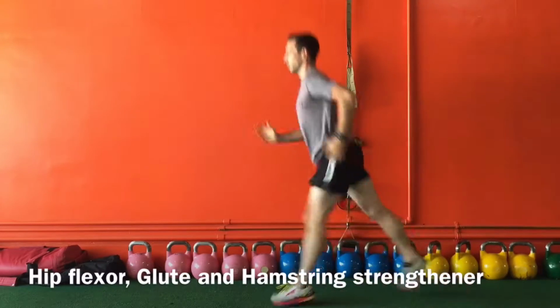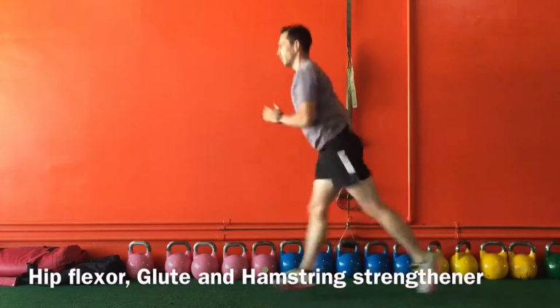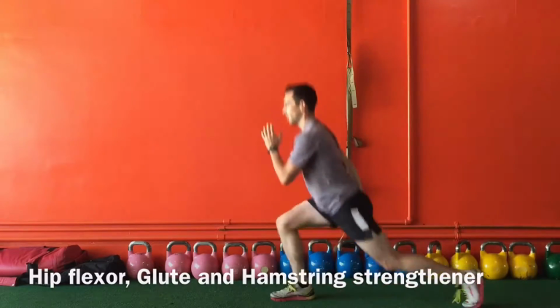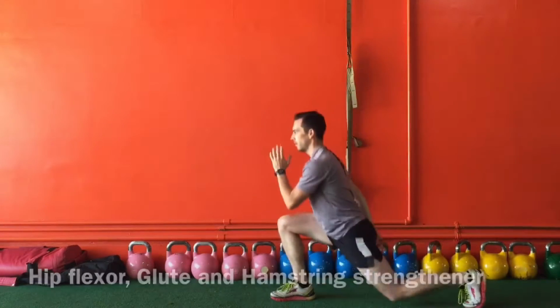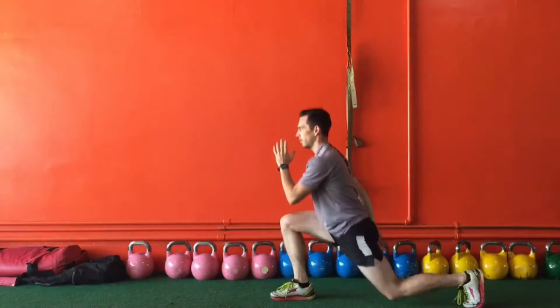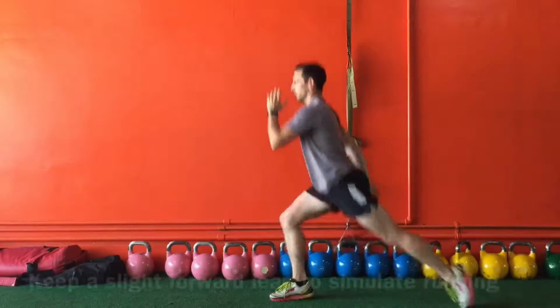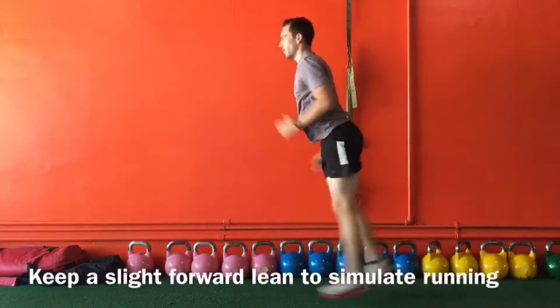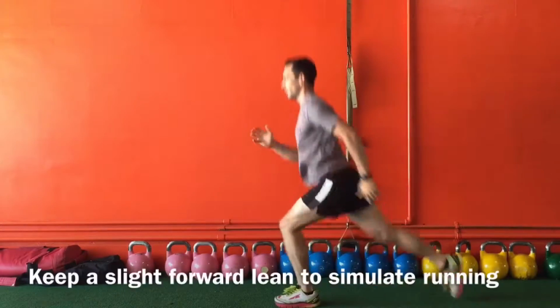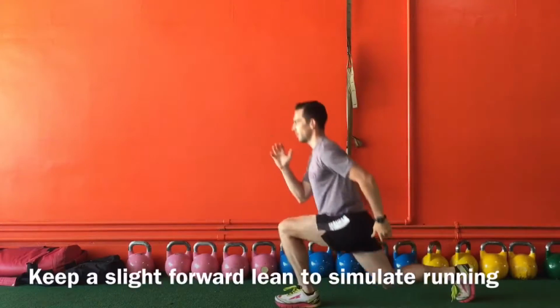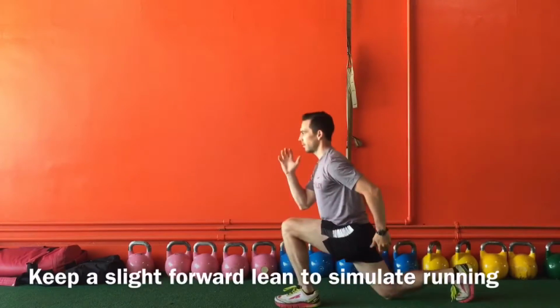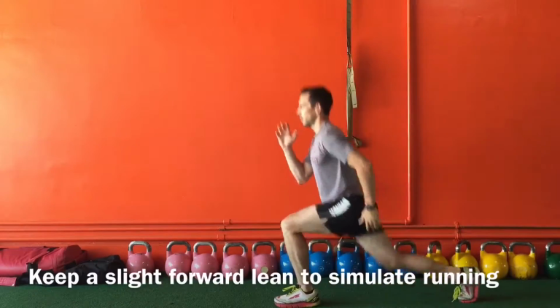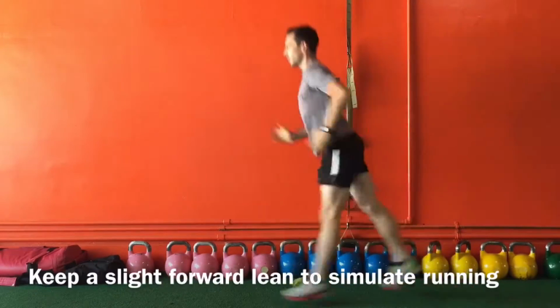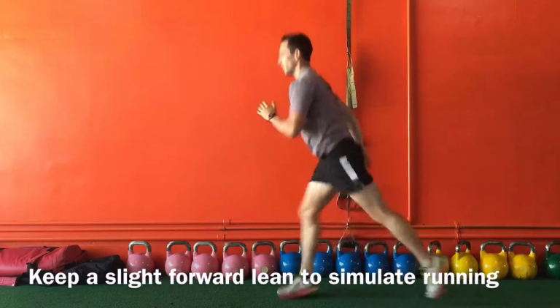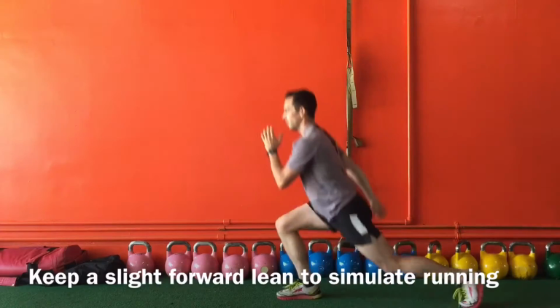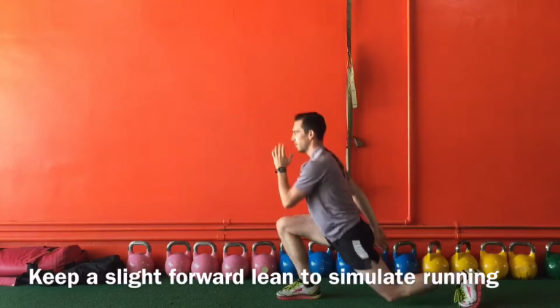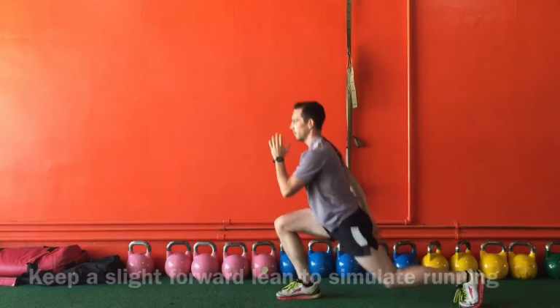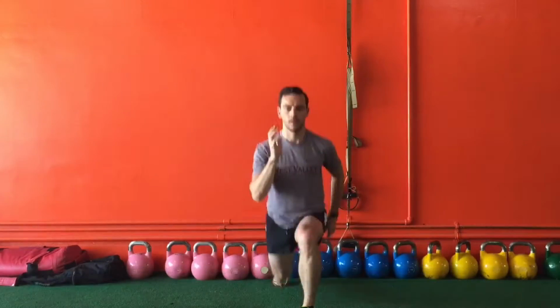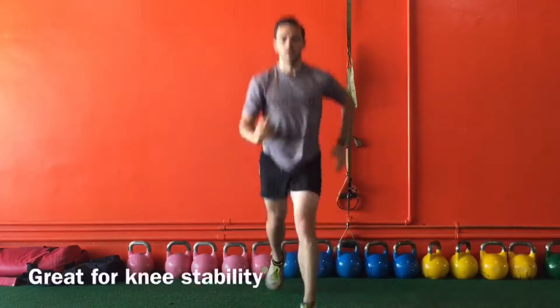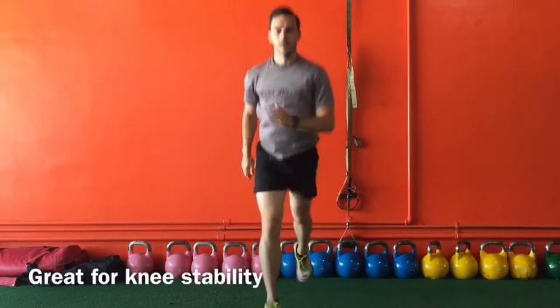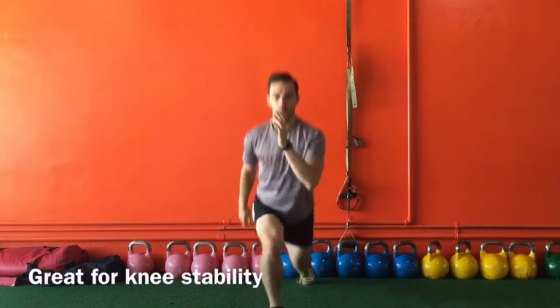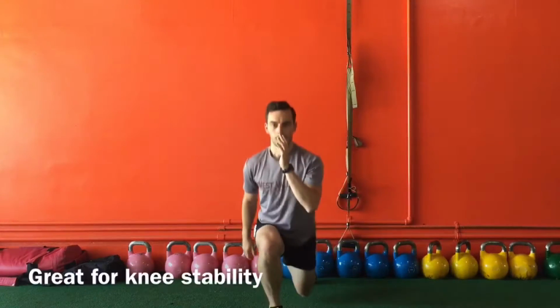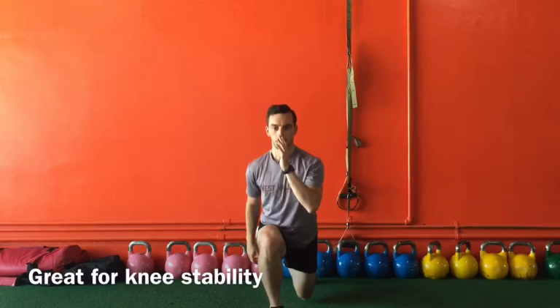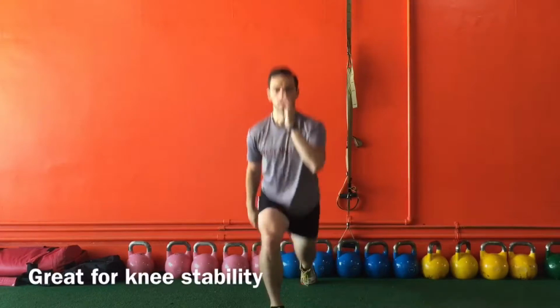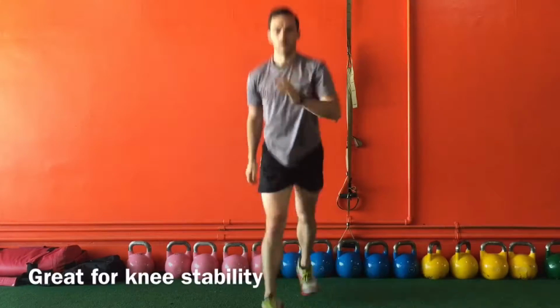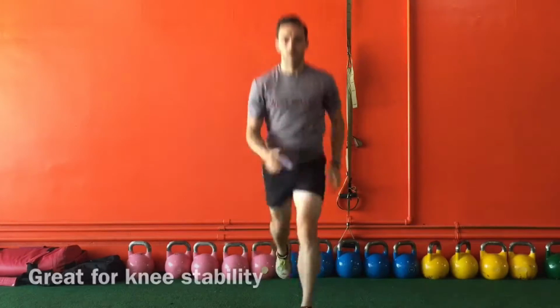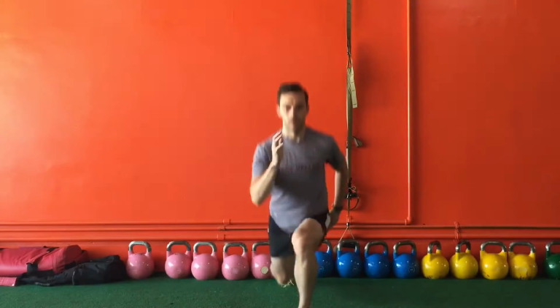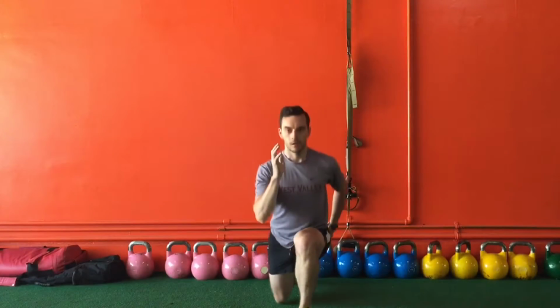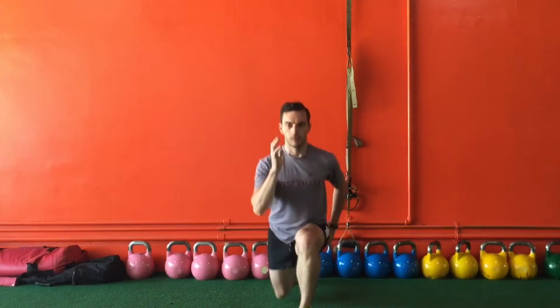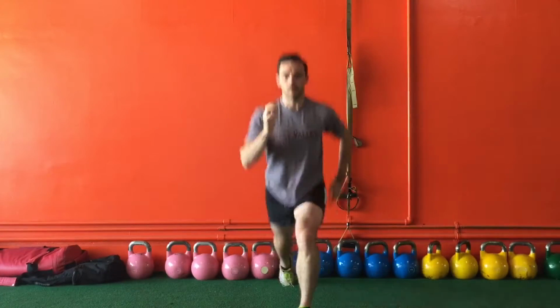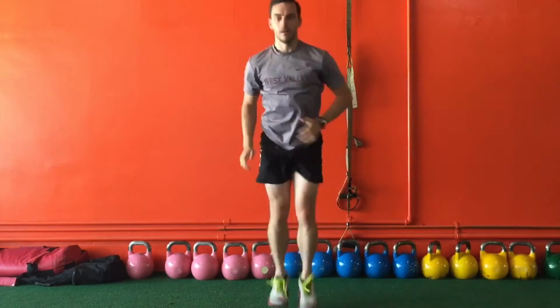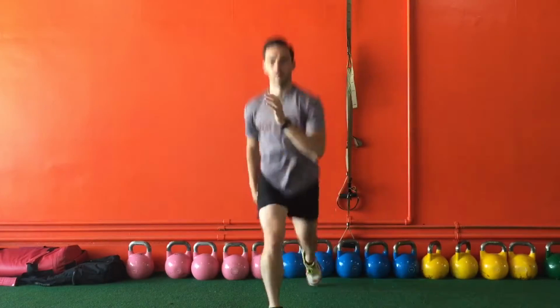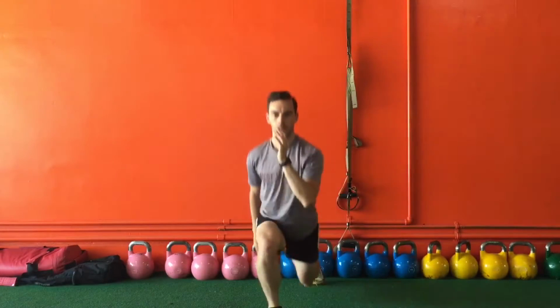Make sure your knee doesn't cross your toe and stays midline. Keep your core and glutes engaged with a slightly forward lean to simulate running.